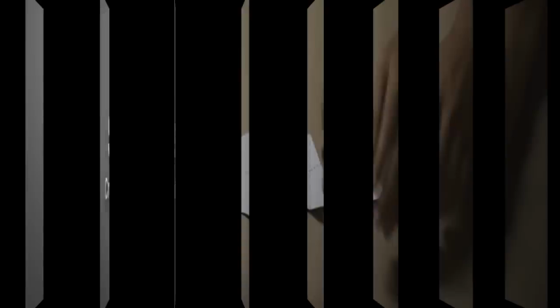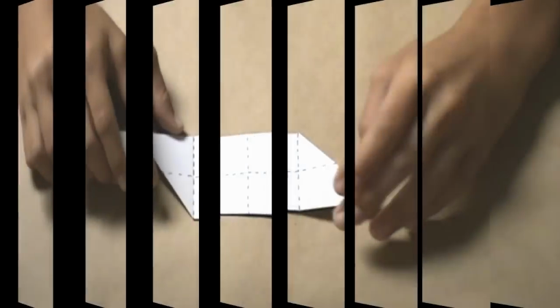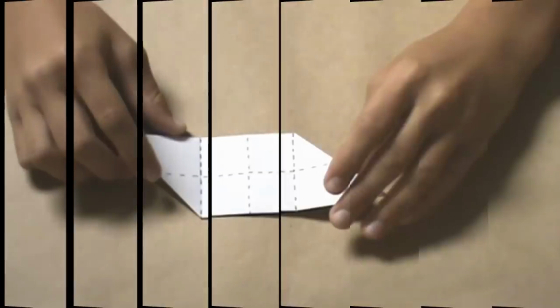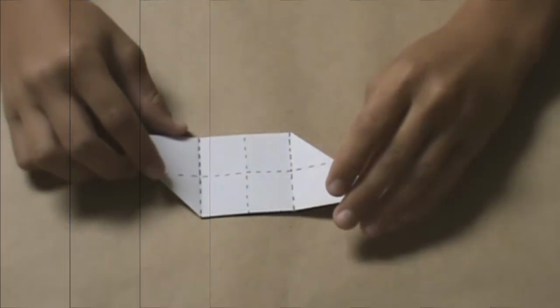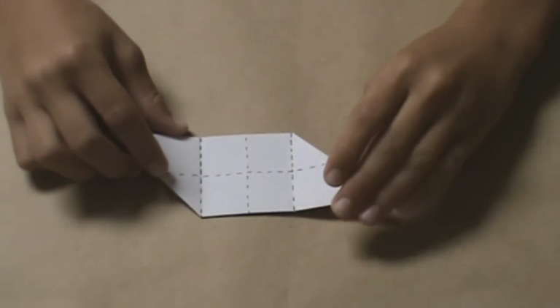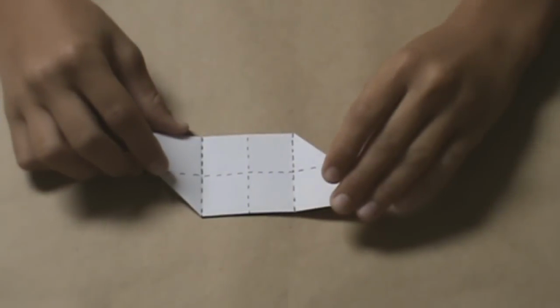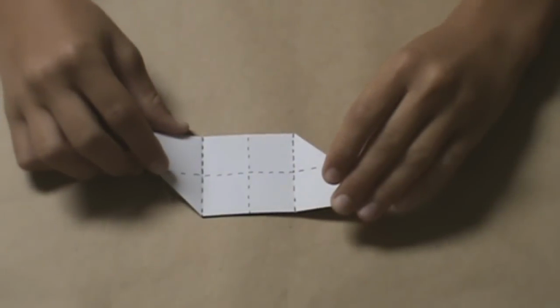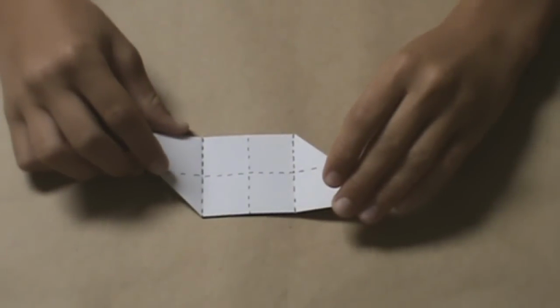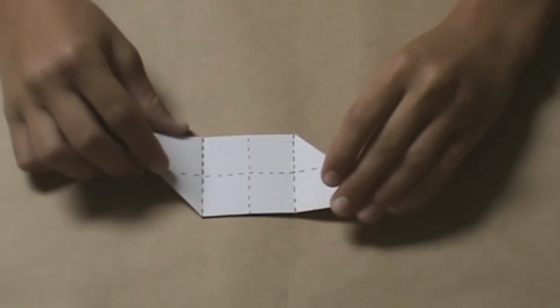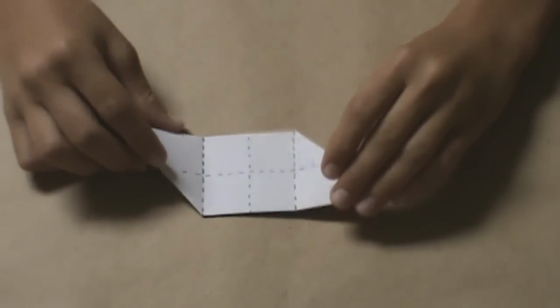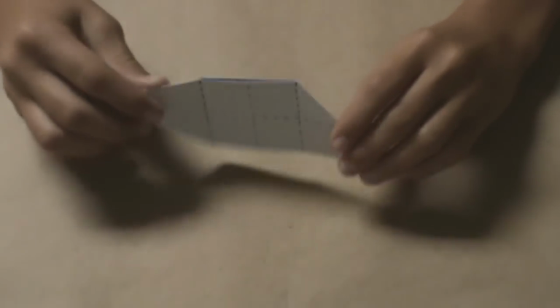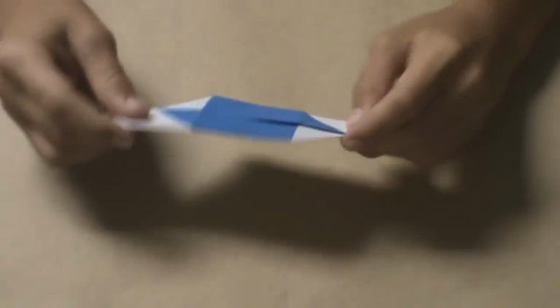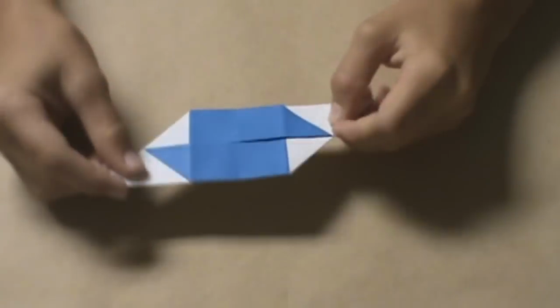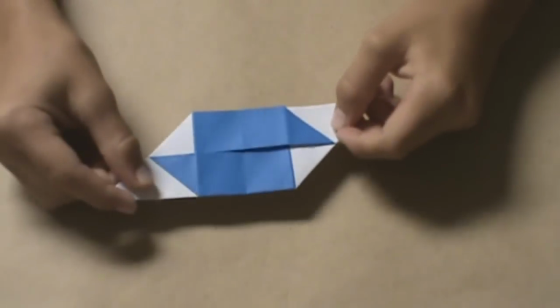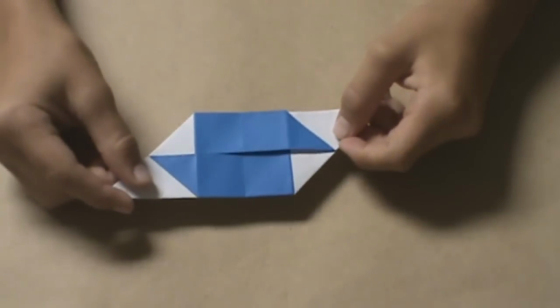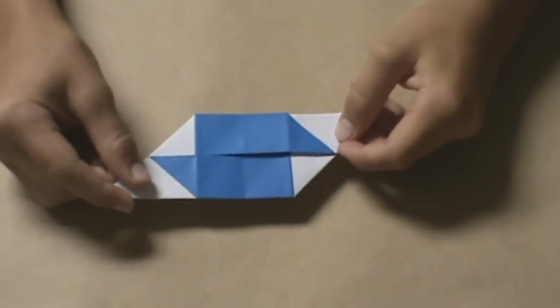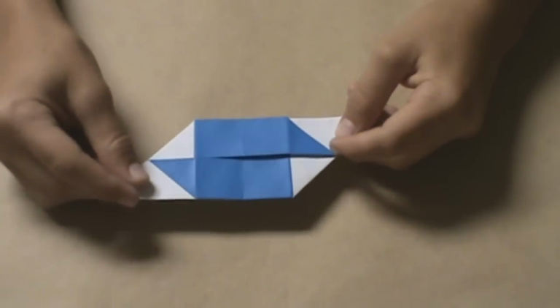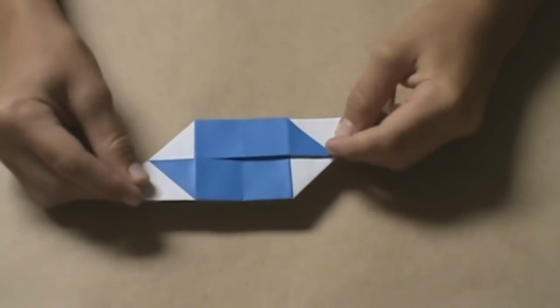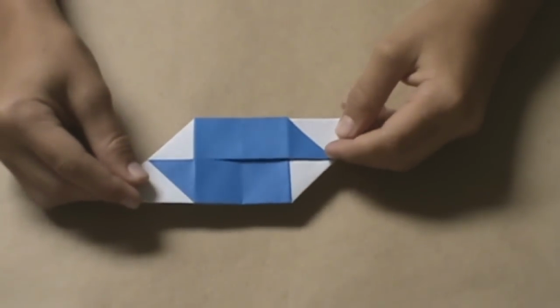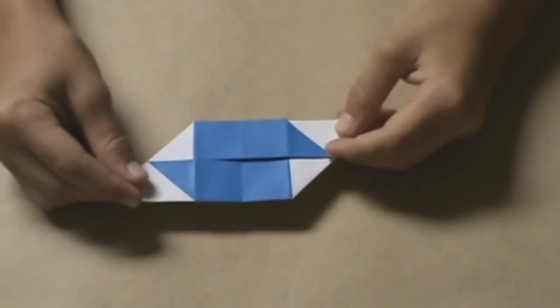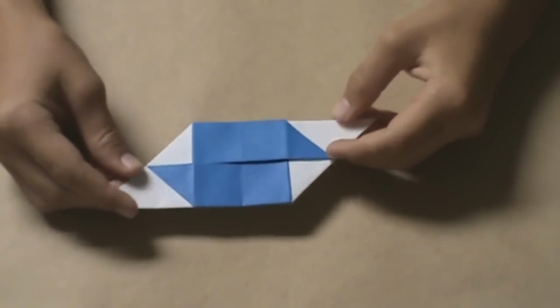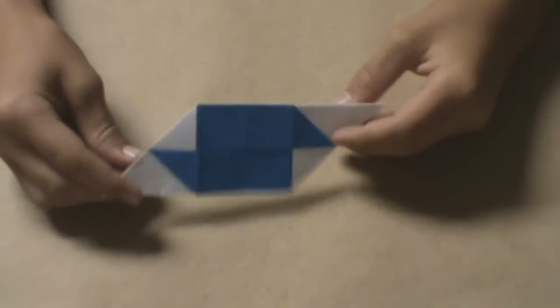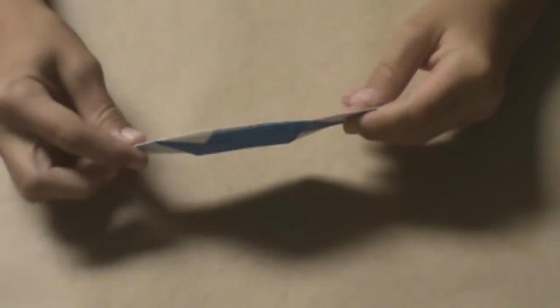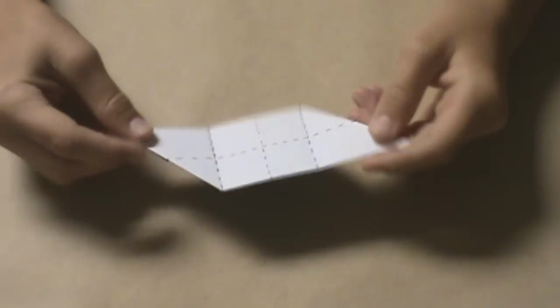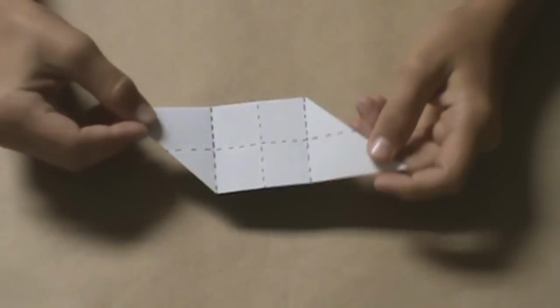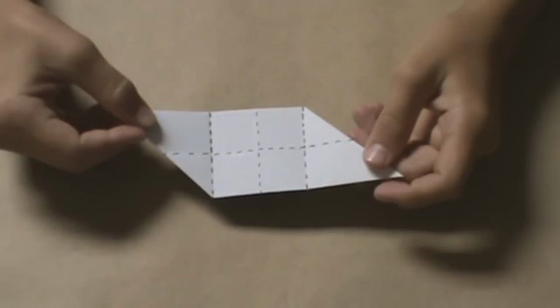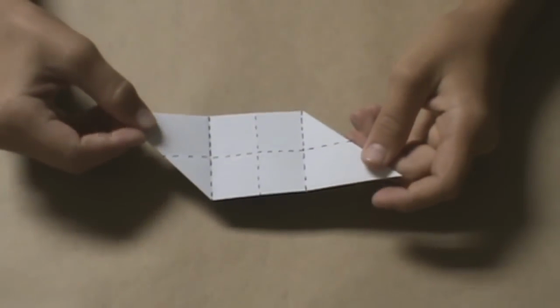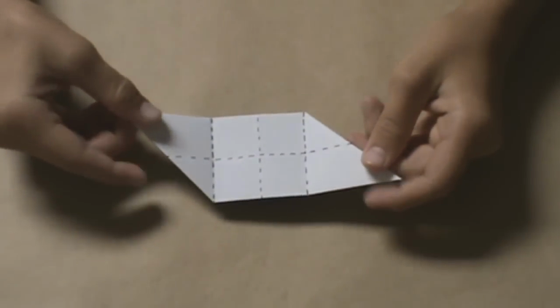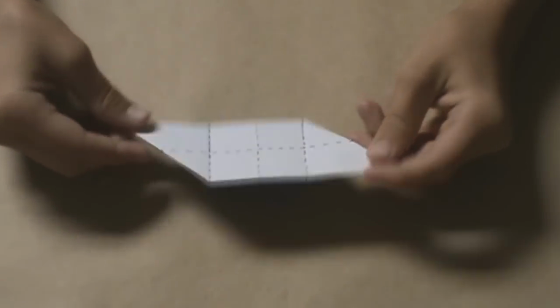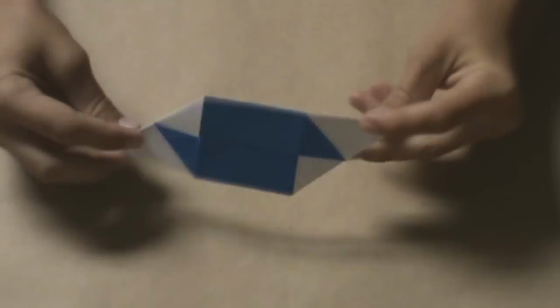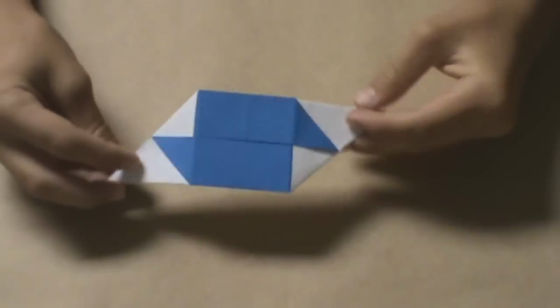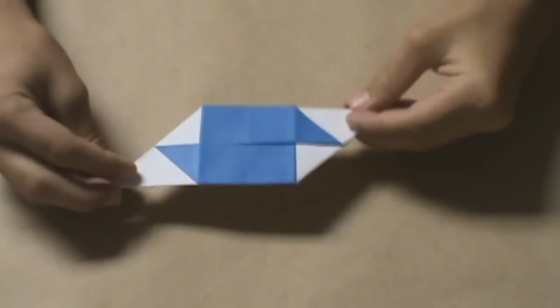Now you have created one module. It should look like this. Now you must fold five more.